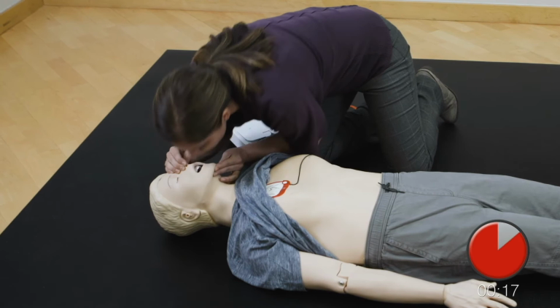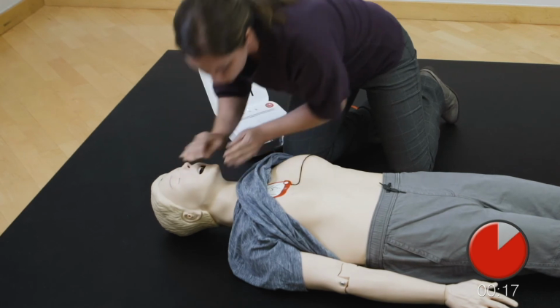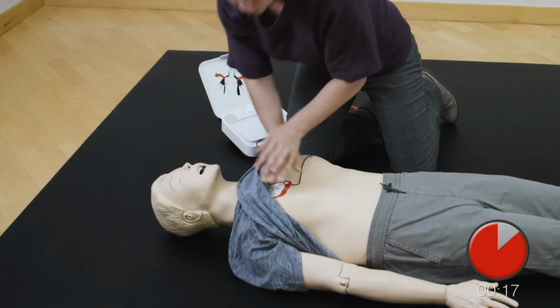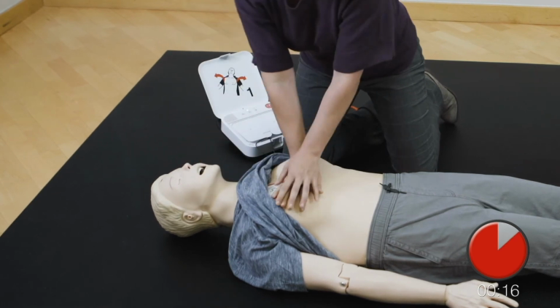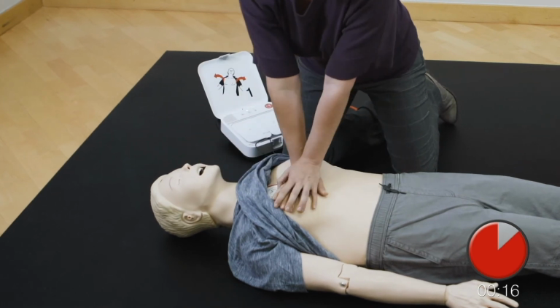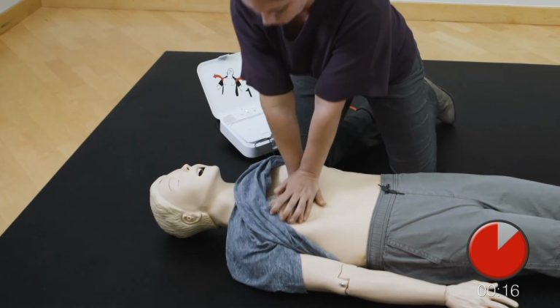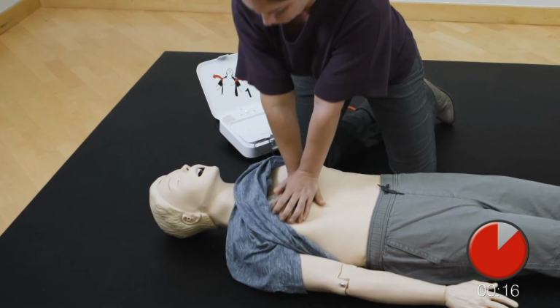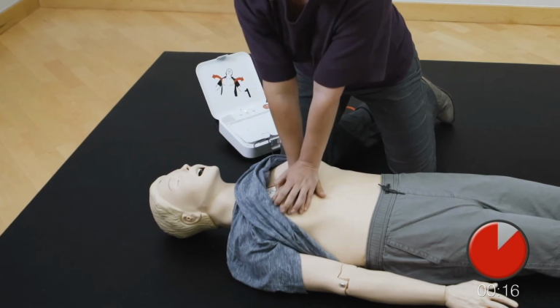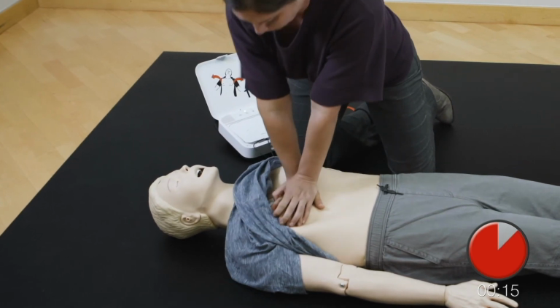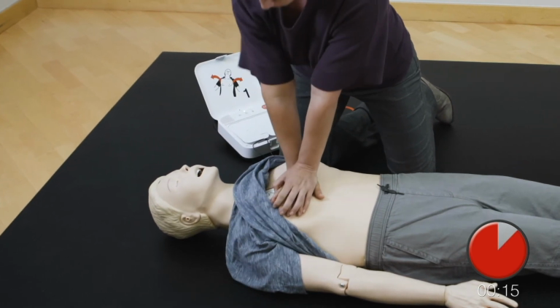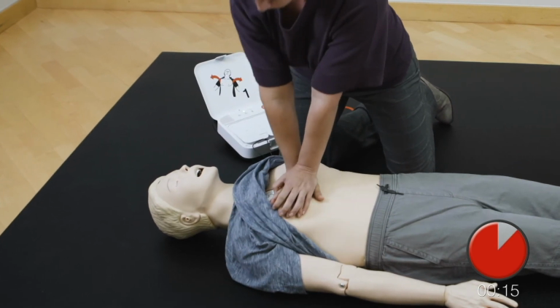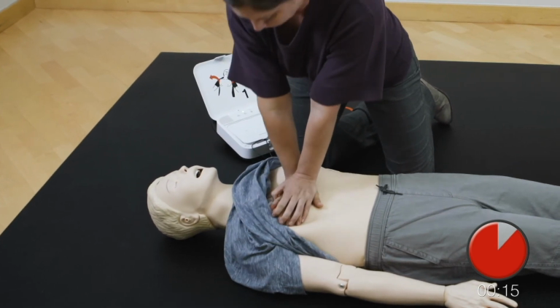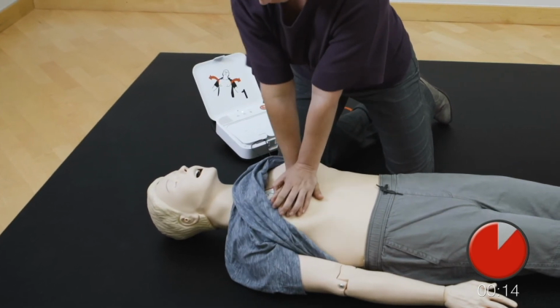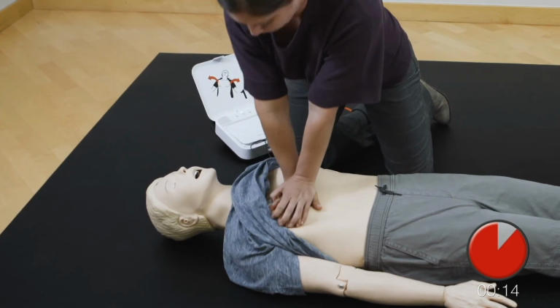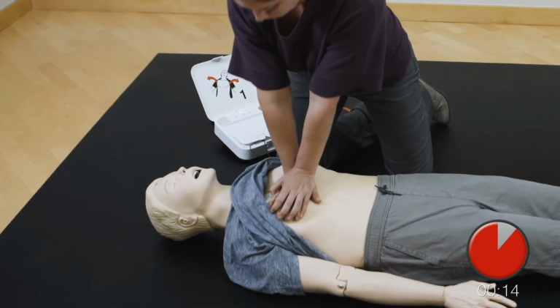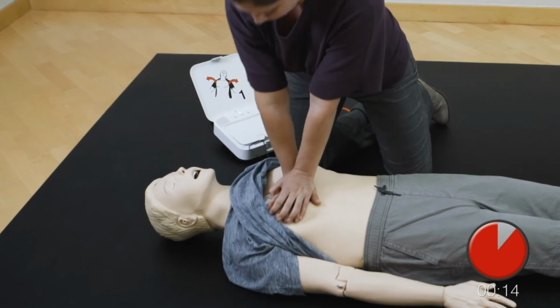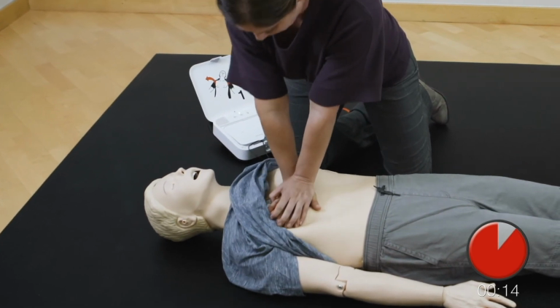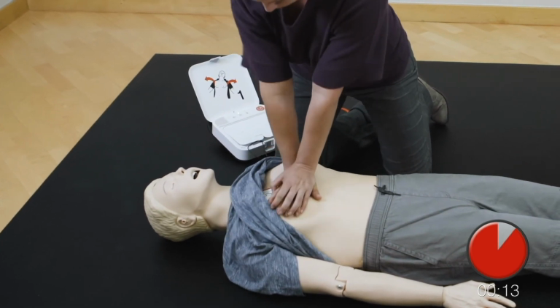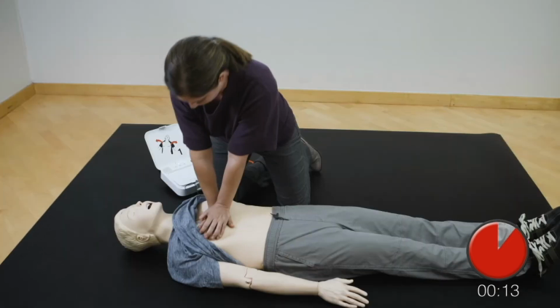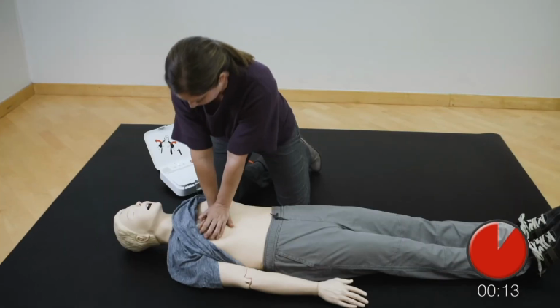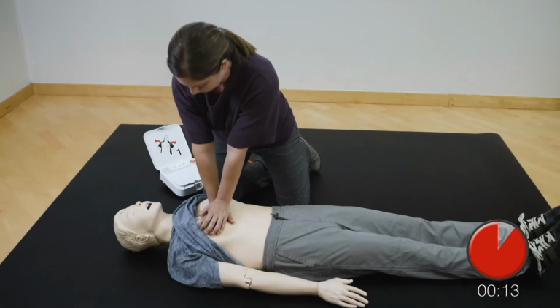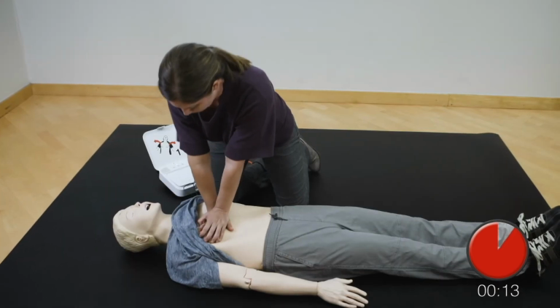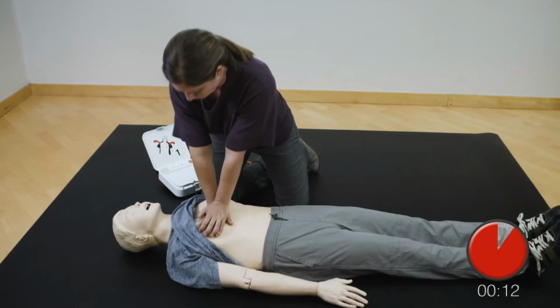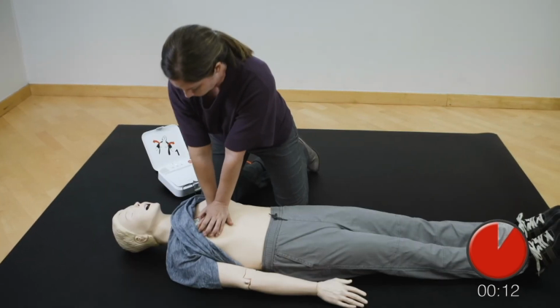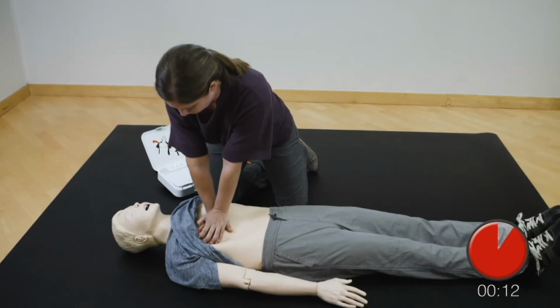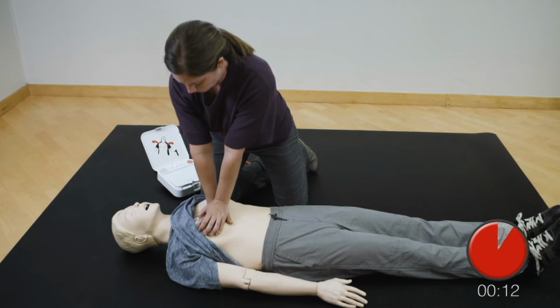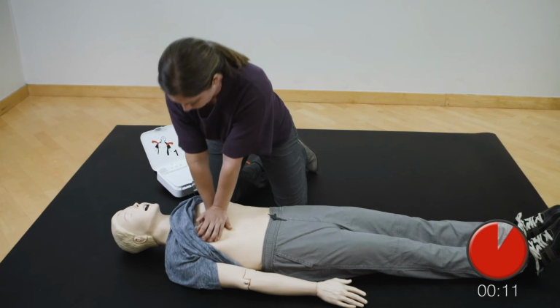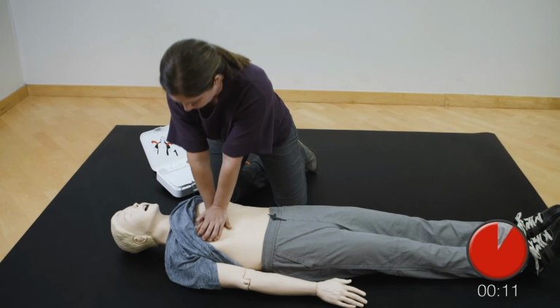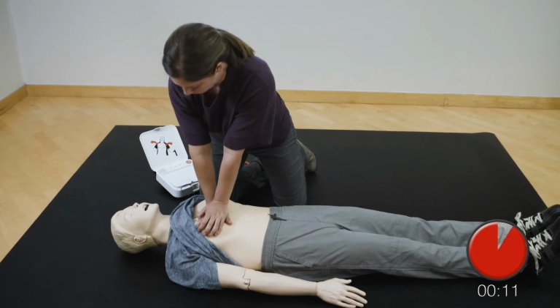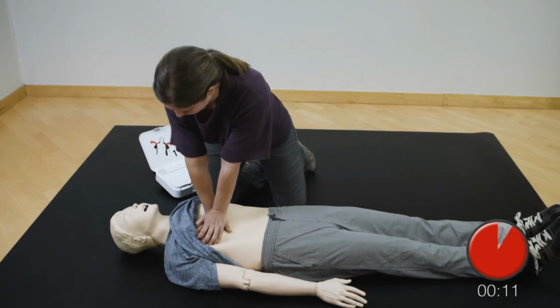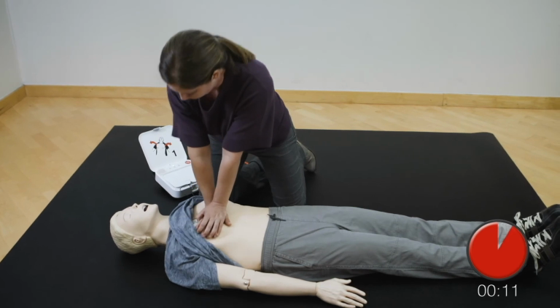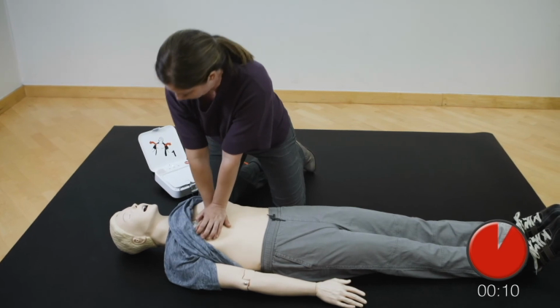Resume chest compressions. Push down hard at least two inches.